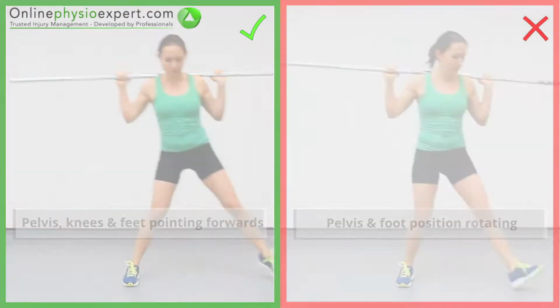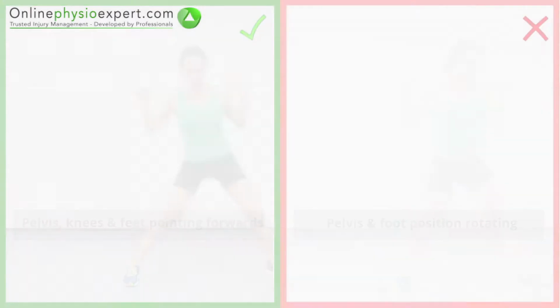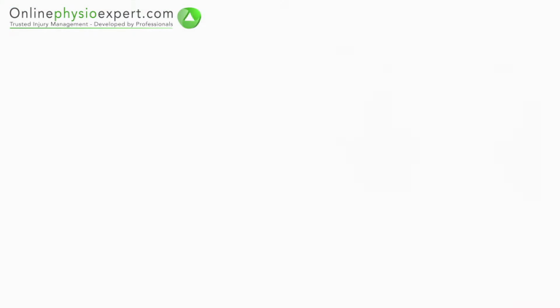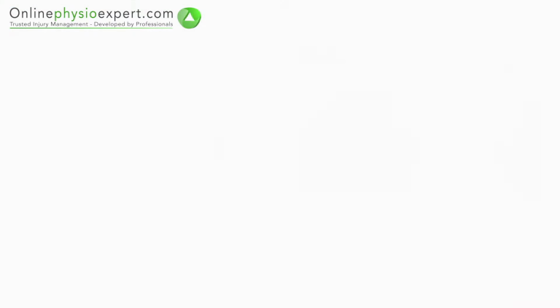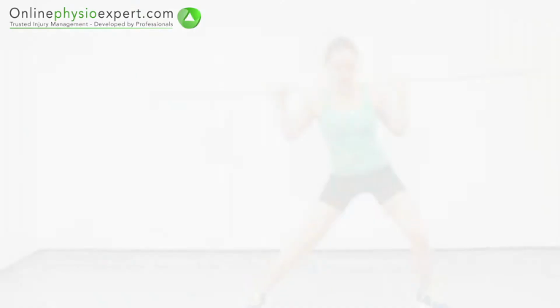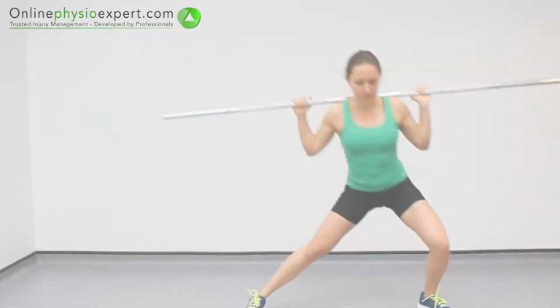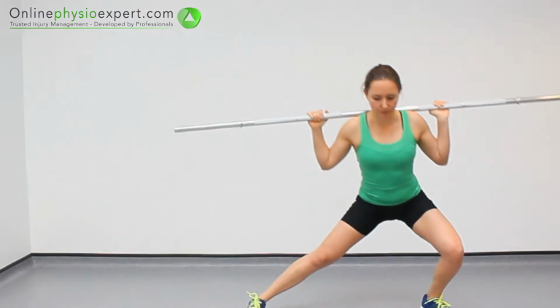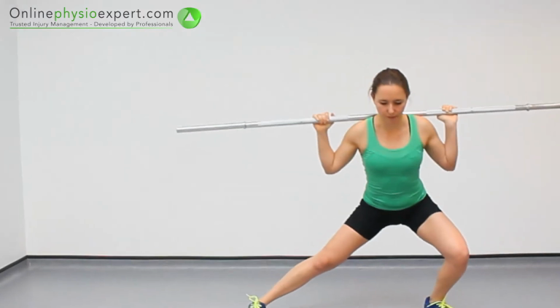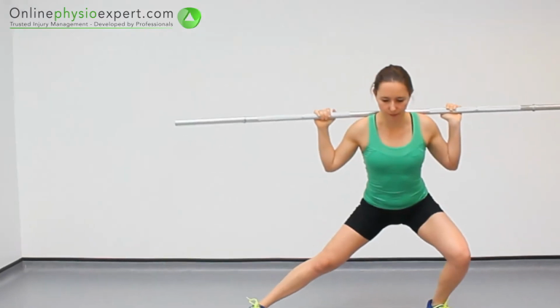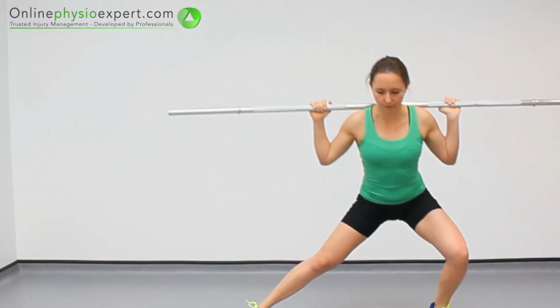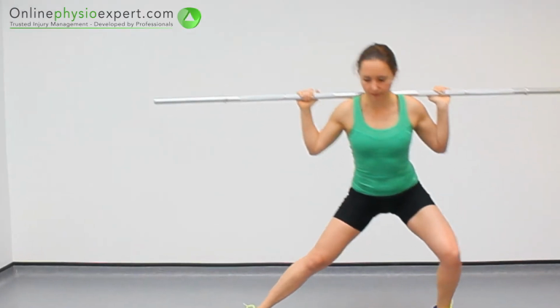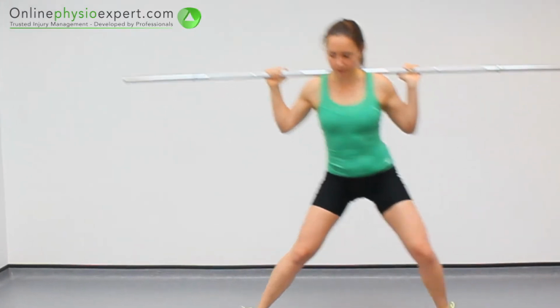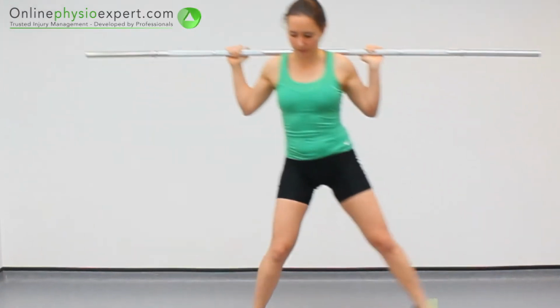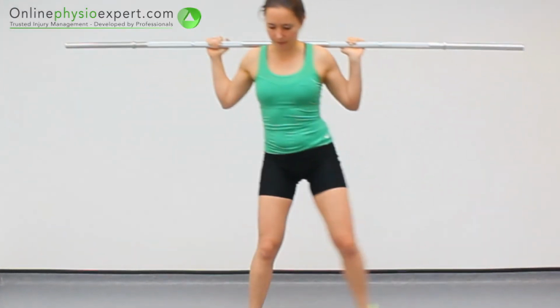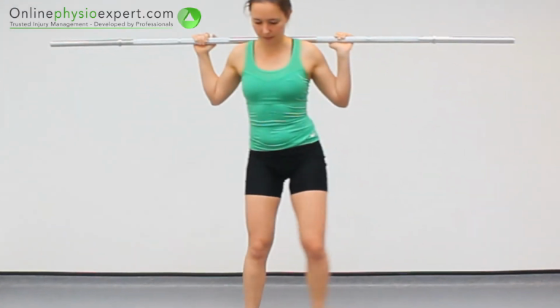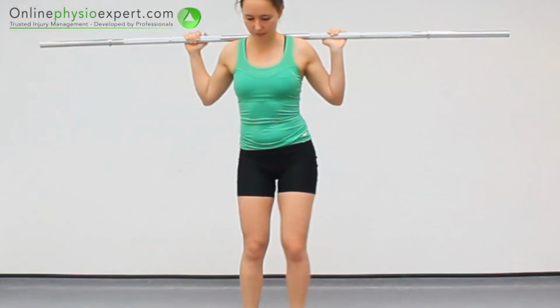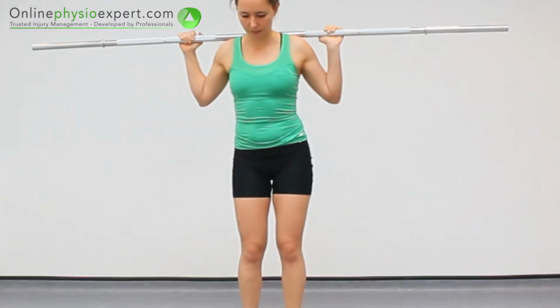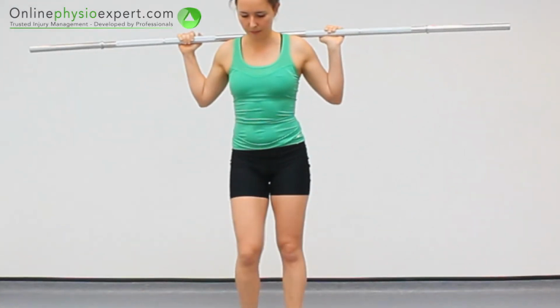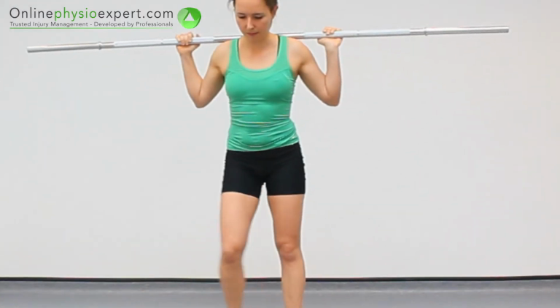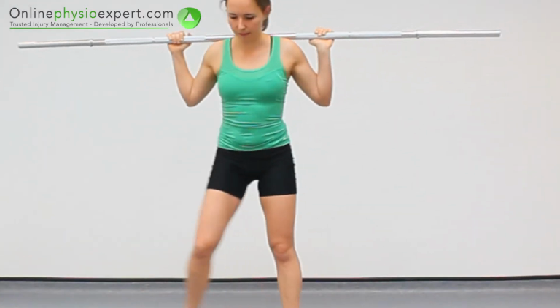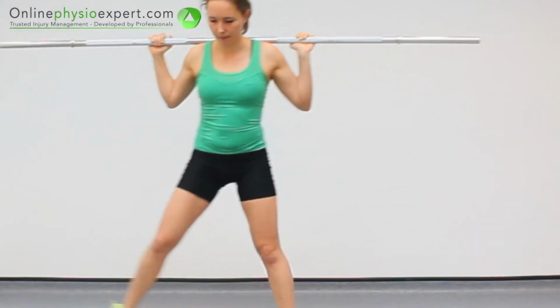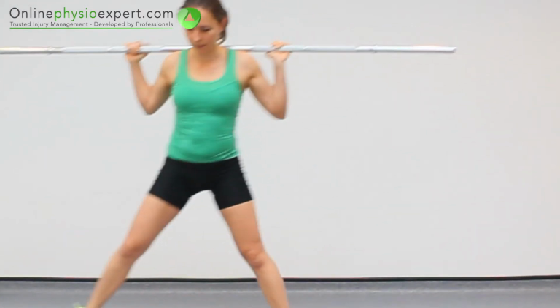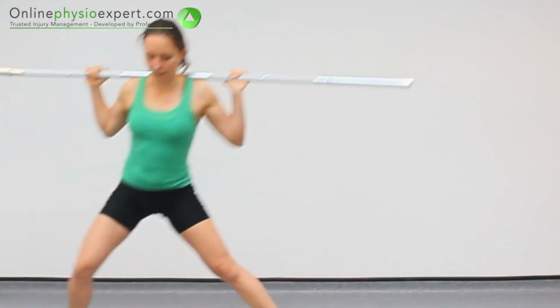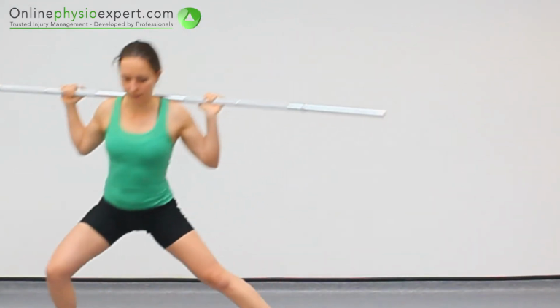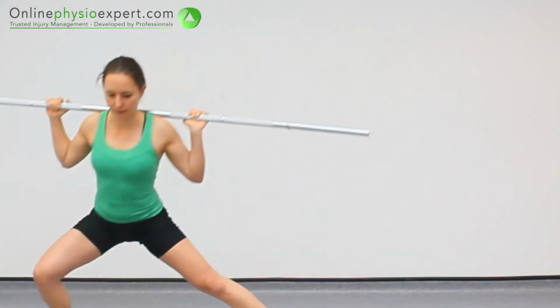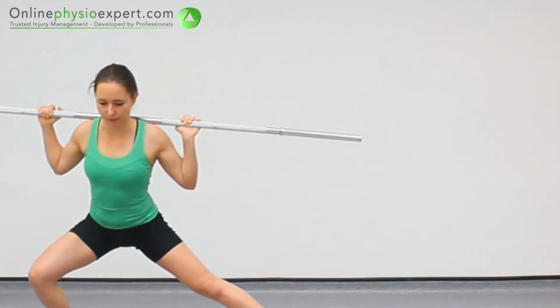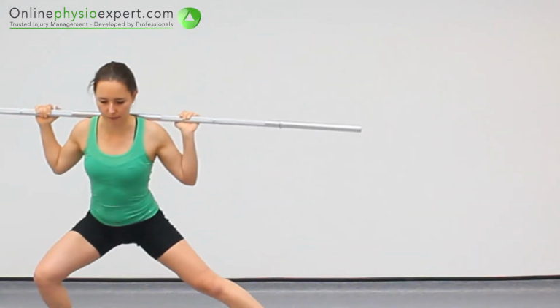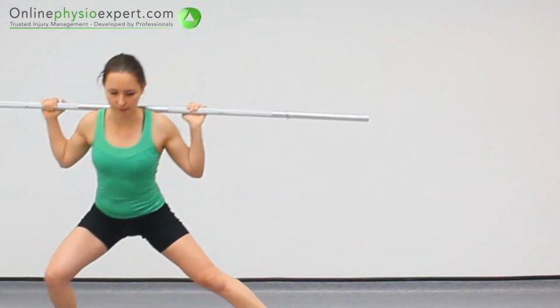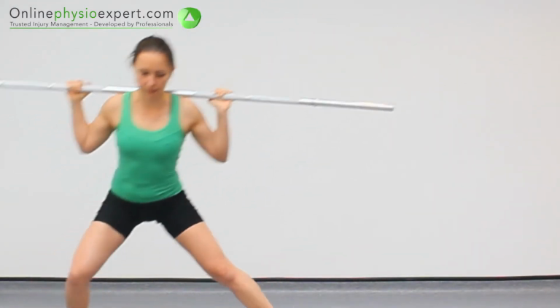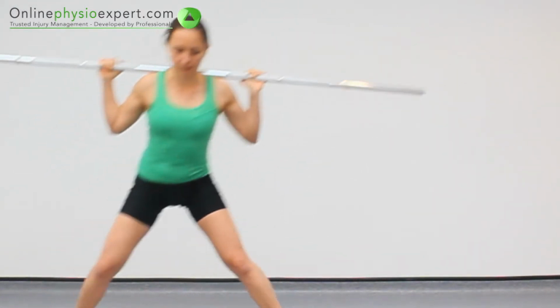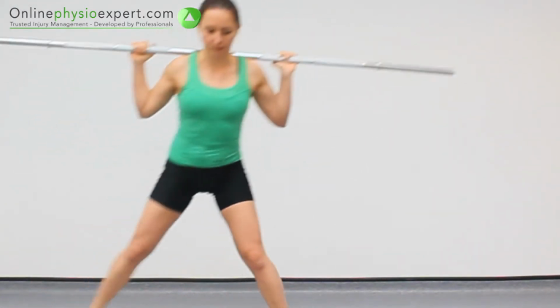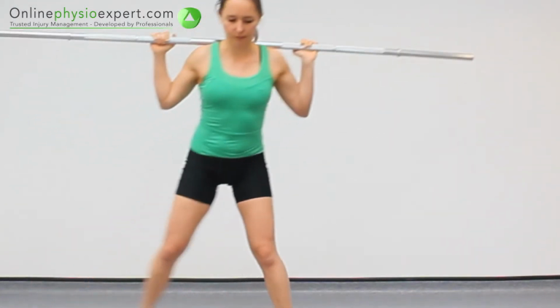When performed correctly, you should feel tension in your gluteal, hamstrings and quadricep muscles.